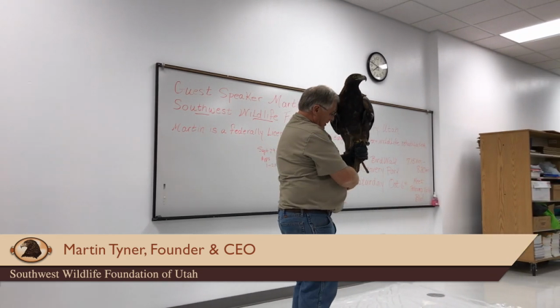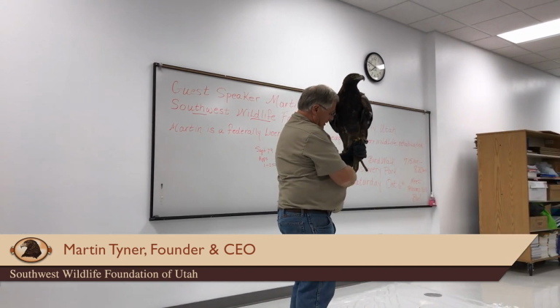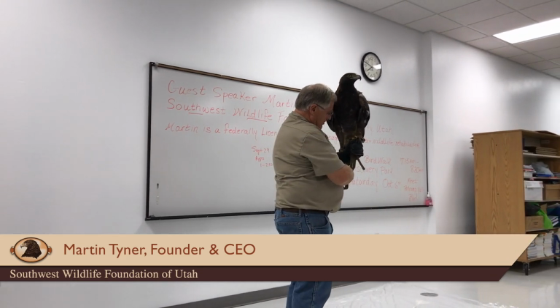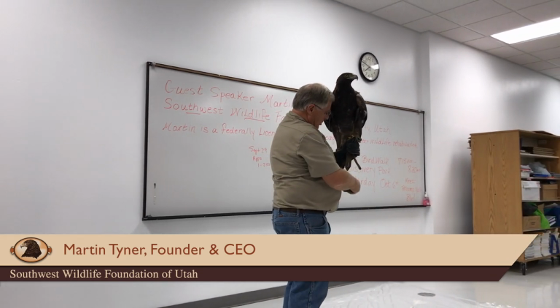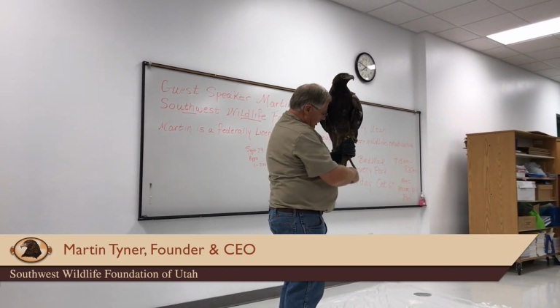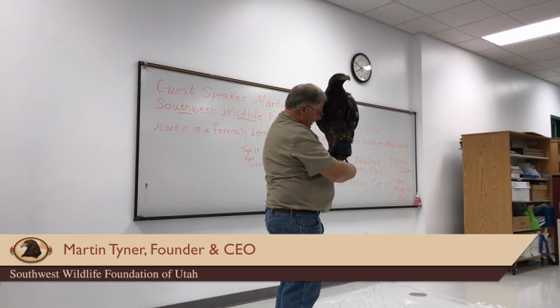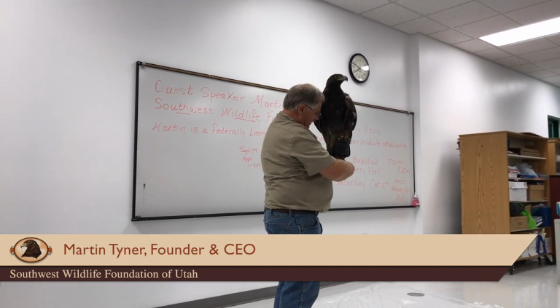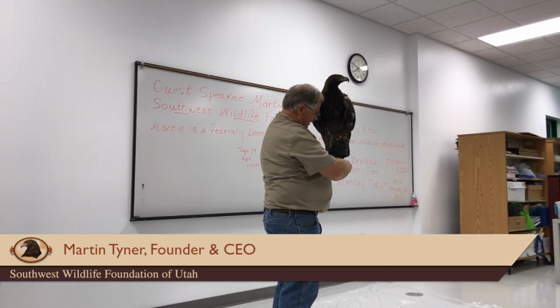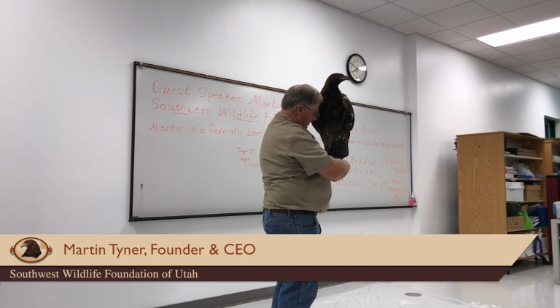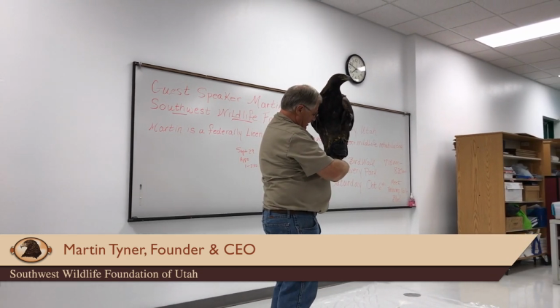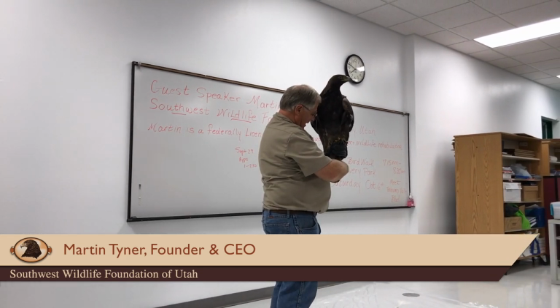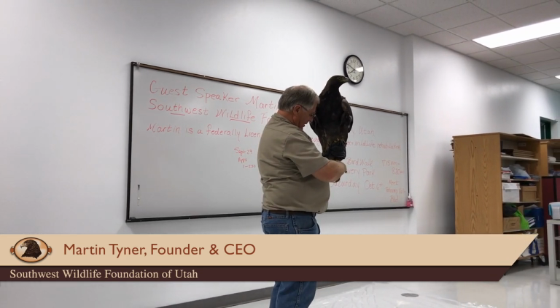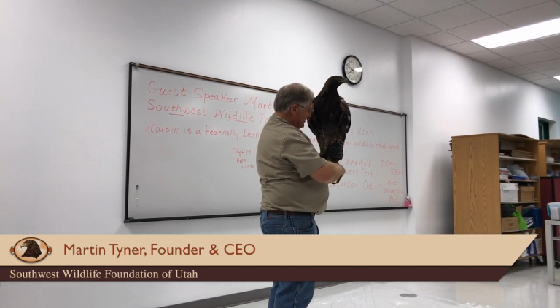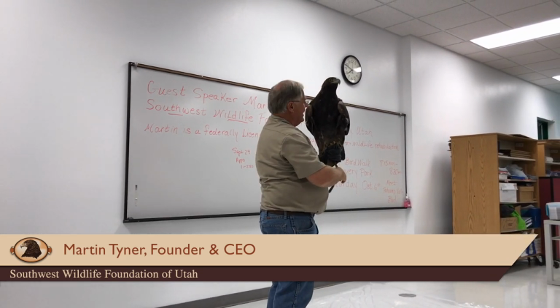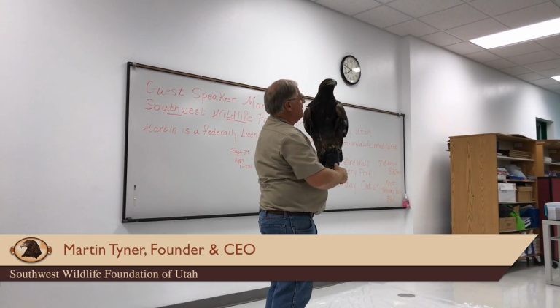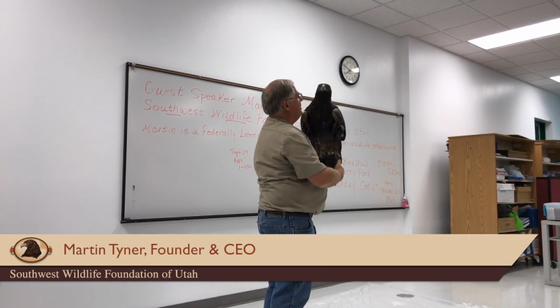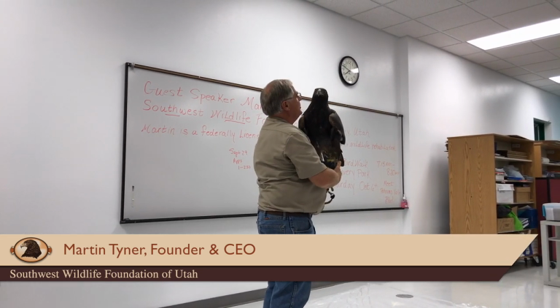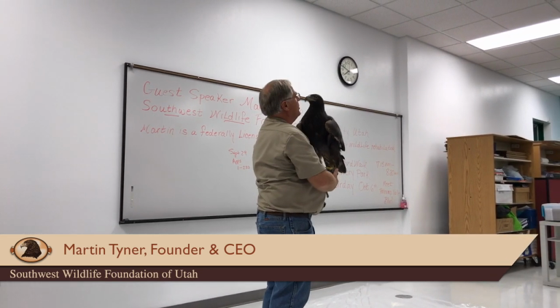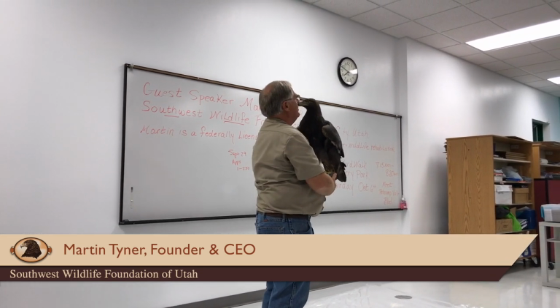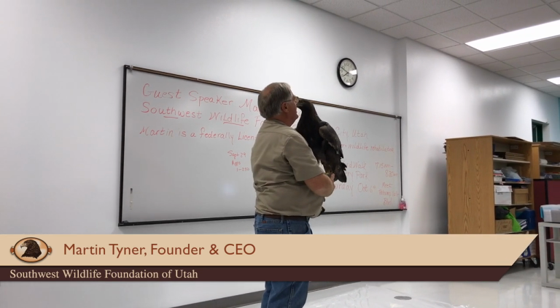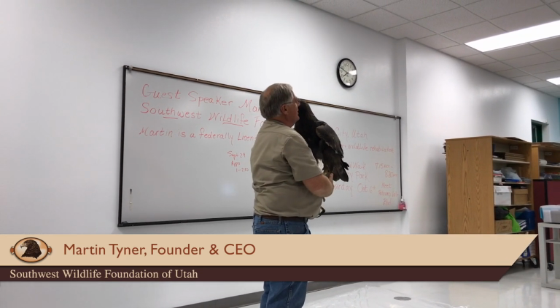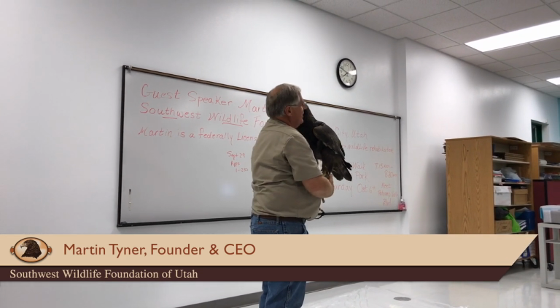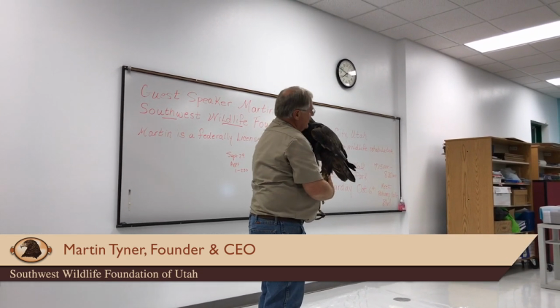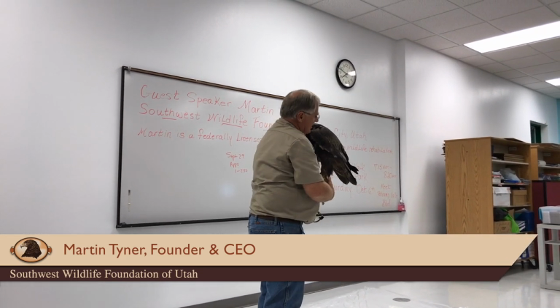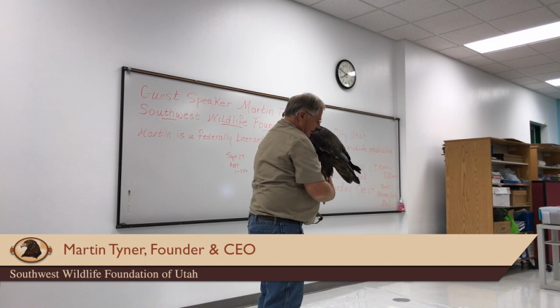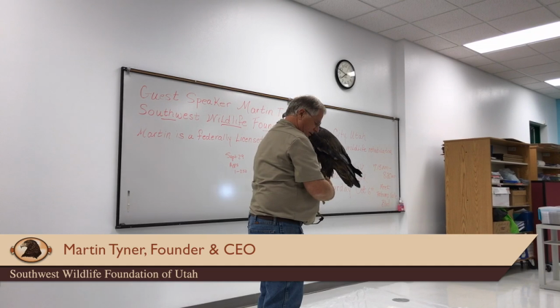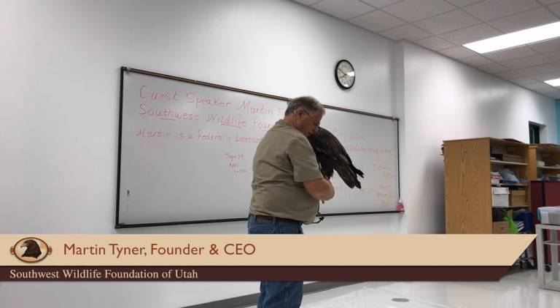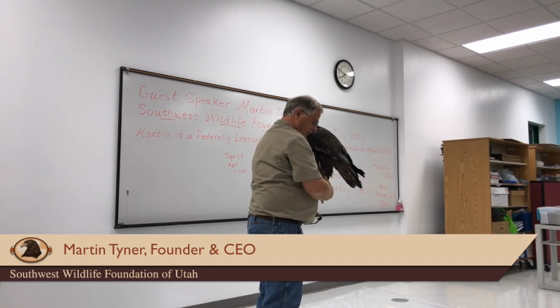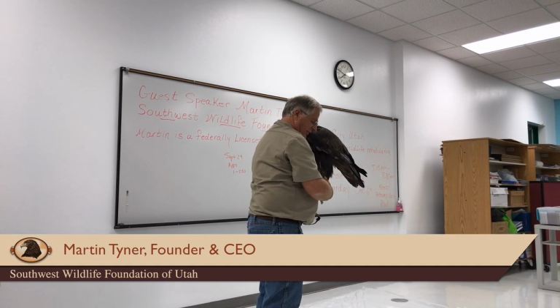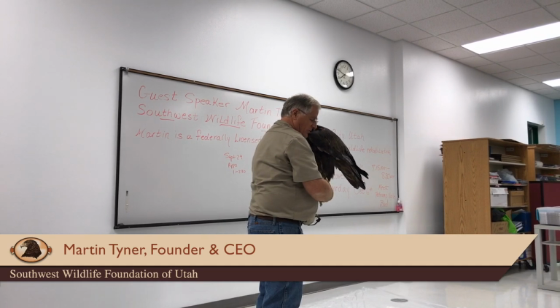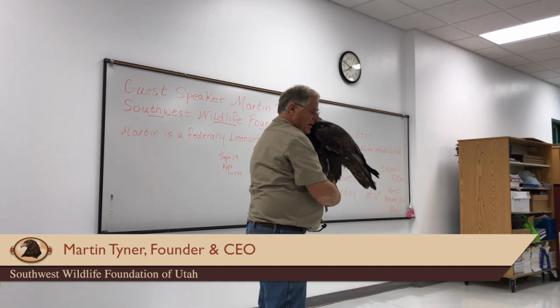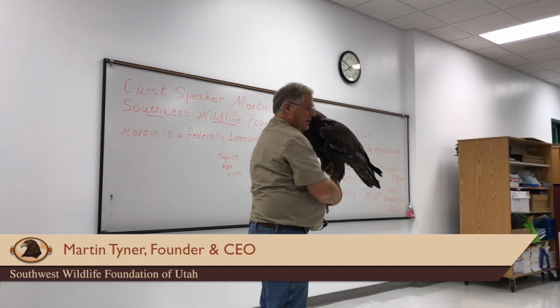This is a Golden Eagle. His name is Scout. He is 18 years old. He is a dear, dear friend of mine.